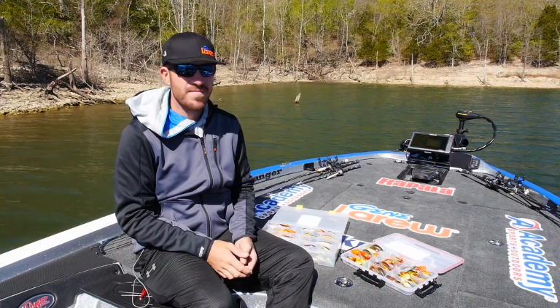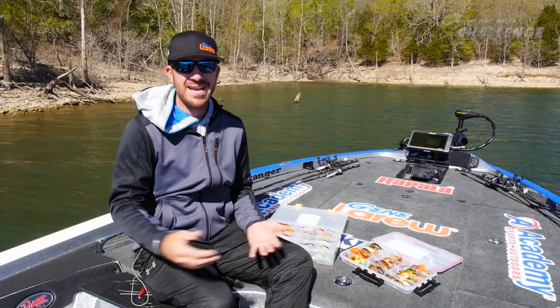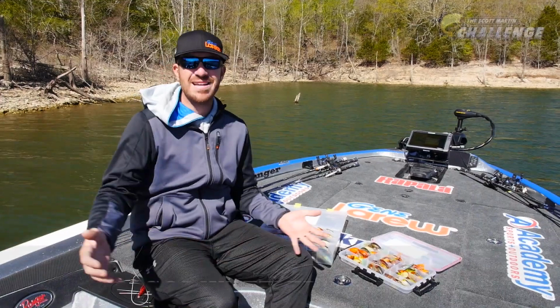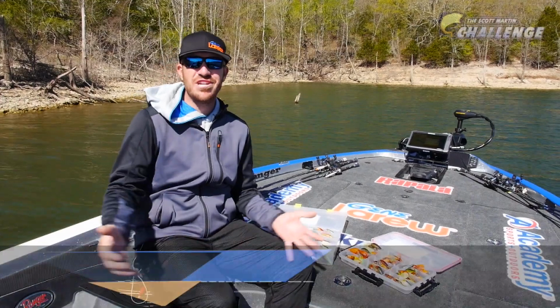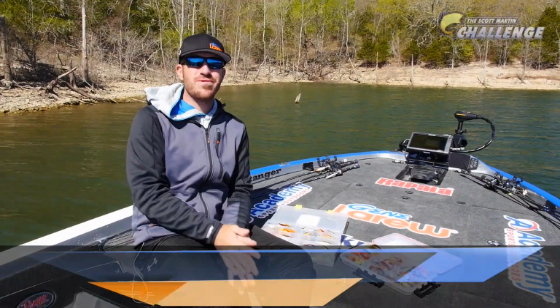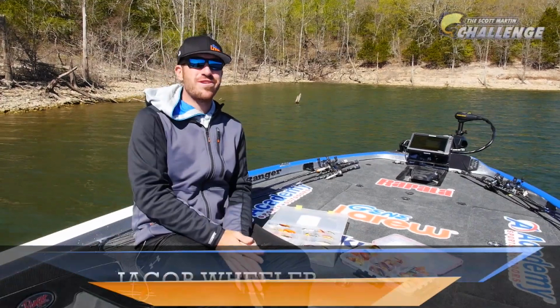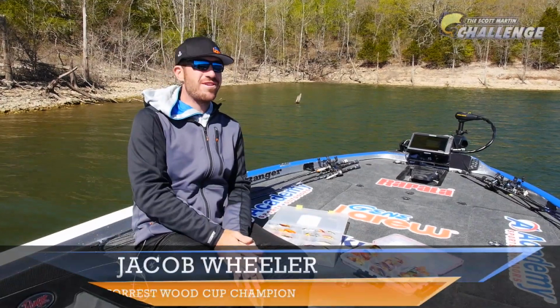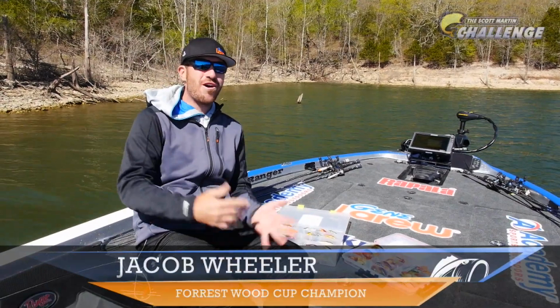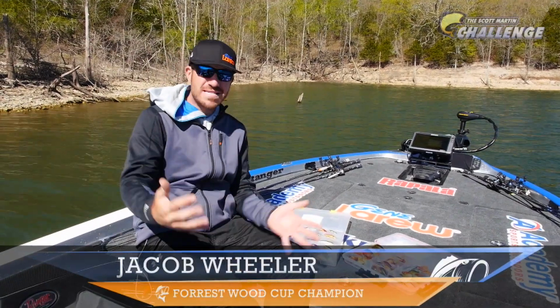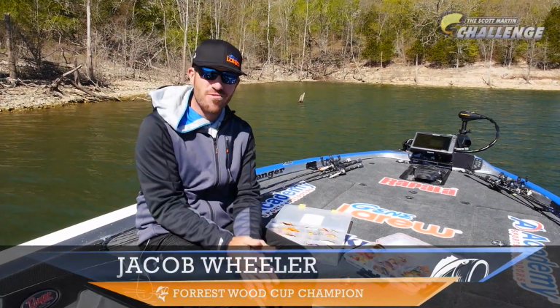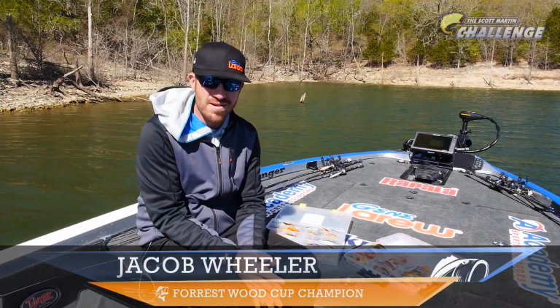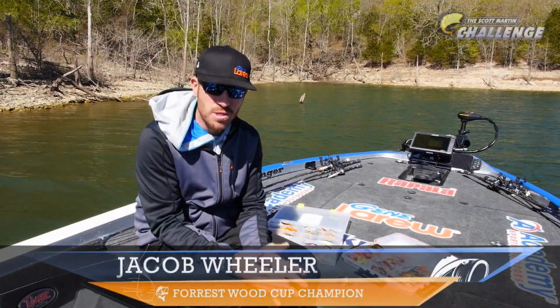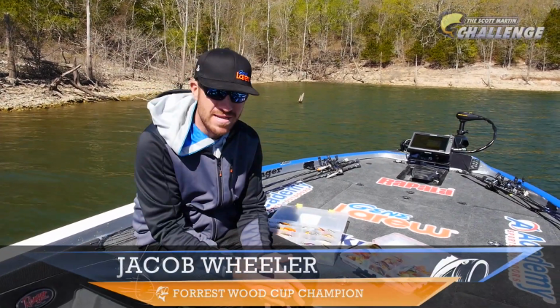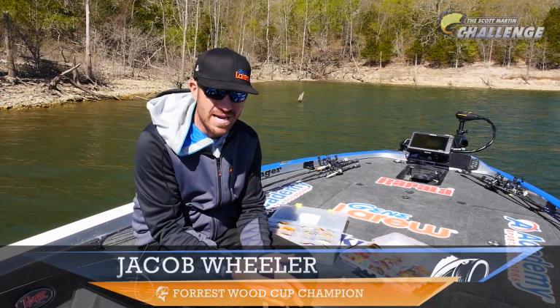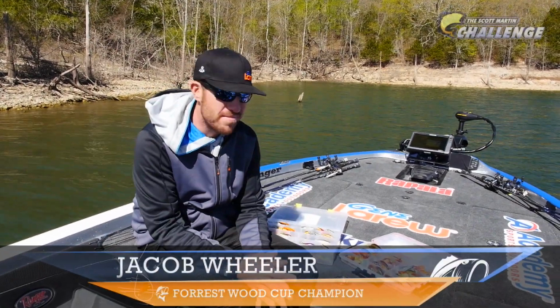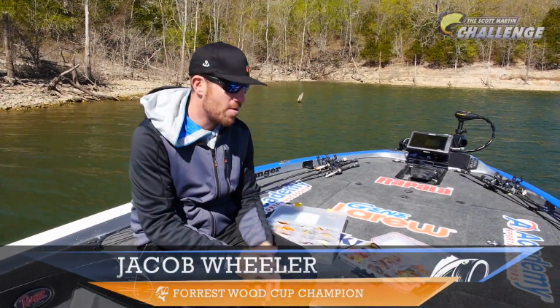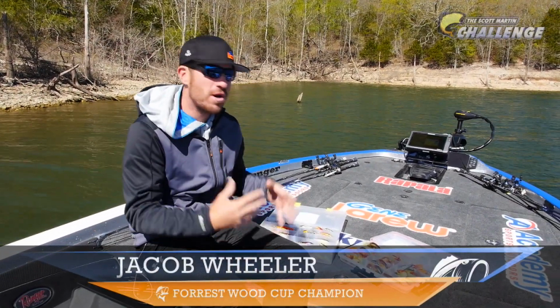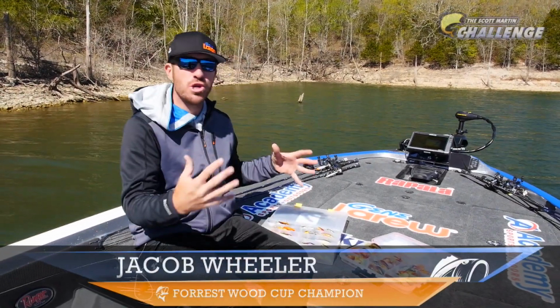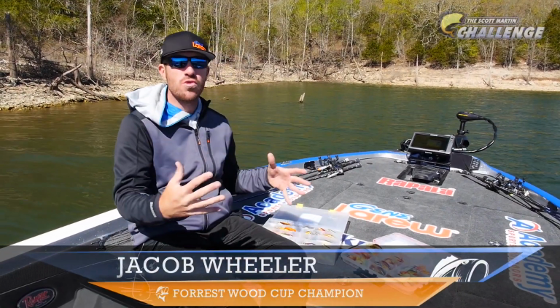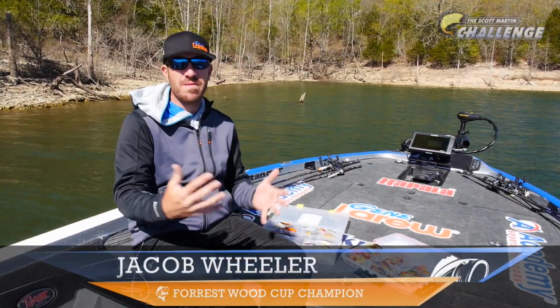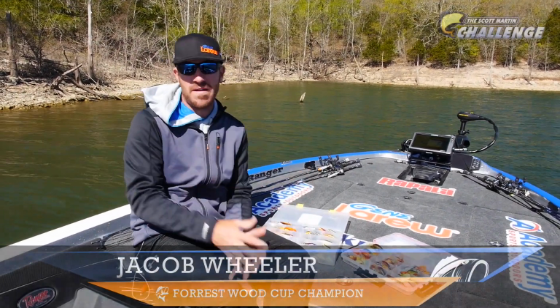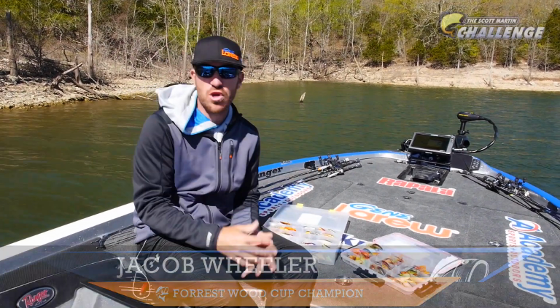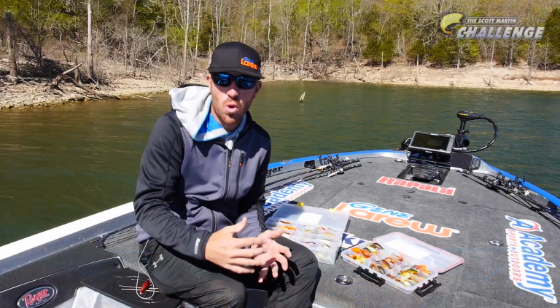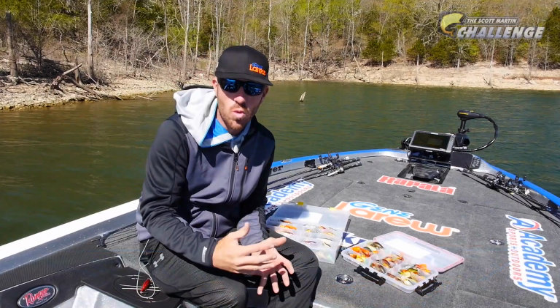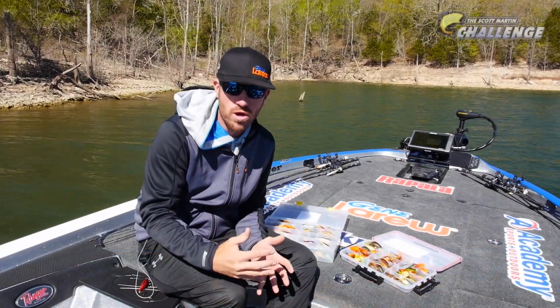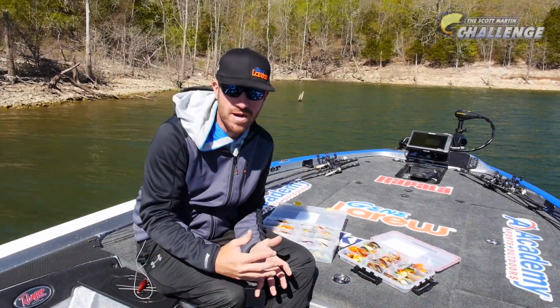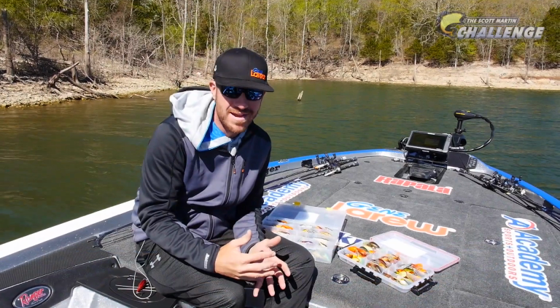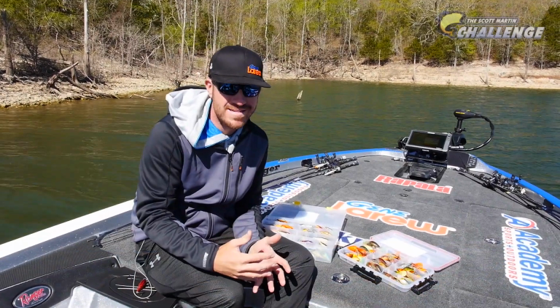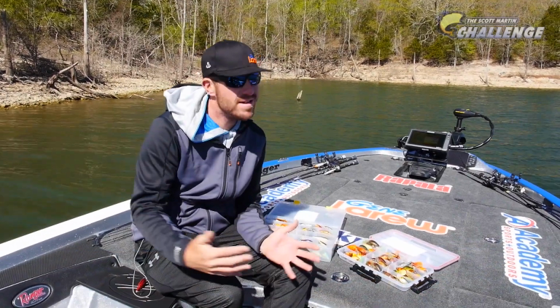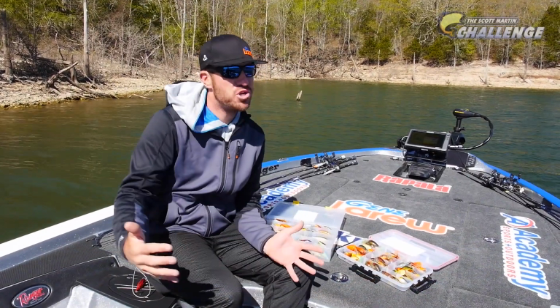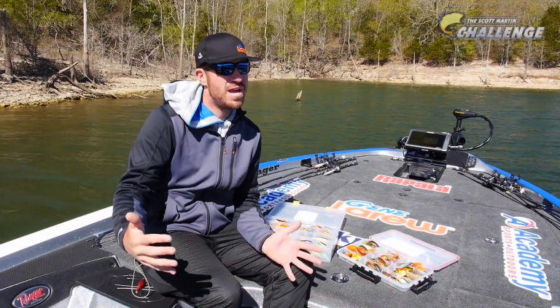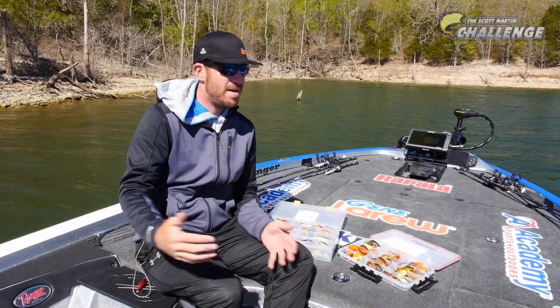Hey guys, Jacob Wheeler here on Table Rock Lake springtime. I want to show you one of my favorite cold water crankbaits — the Shadwrap.